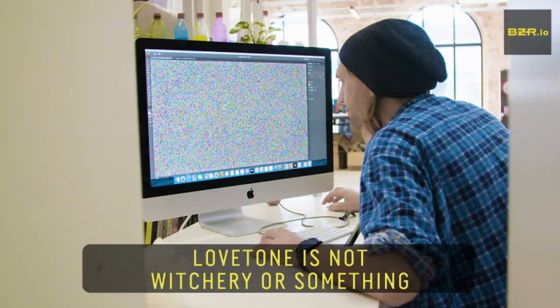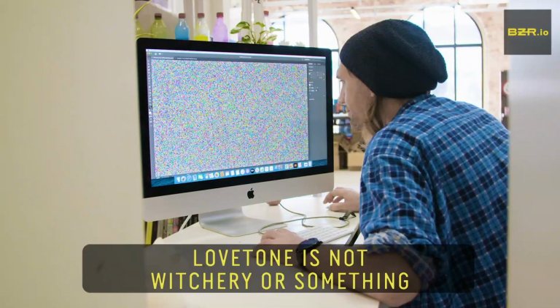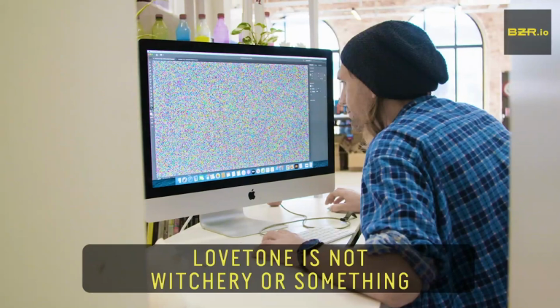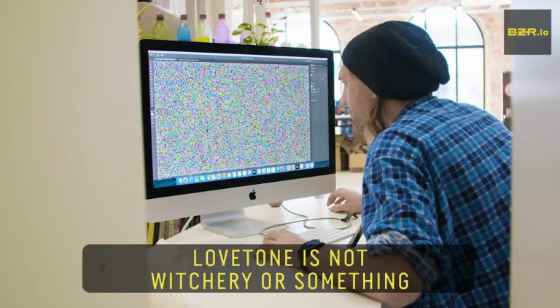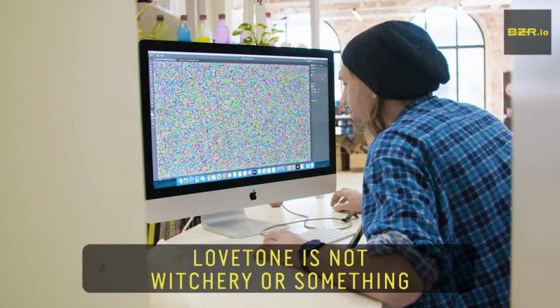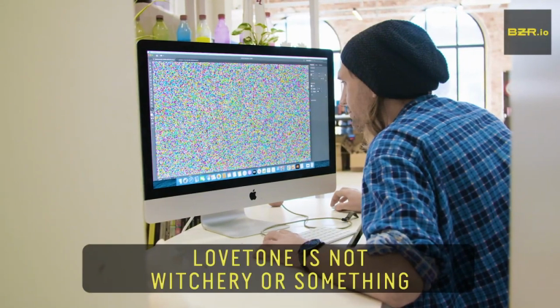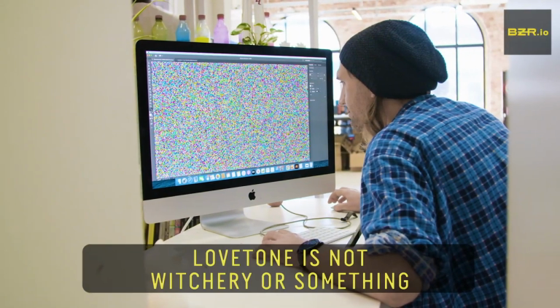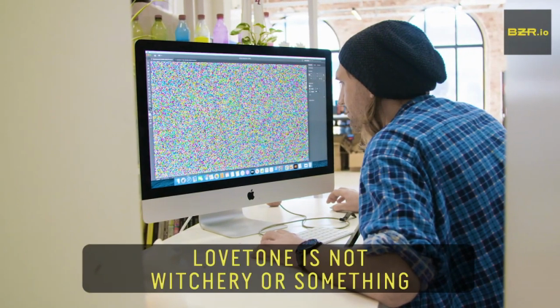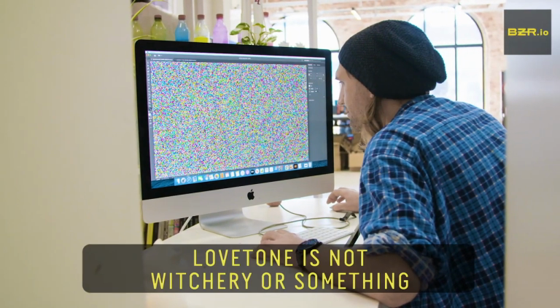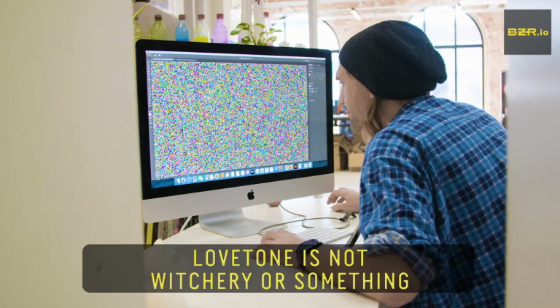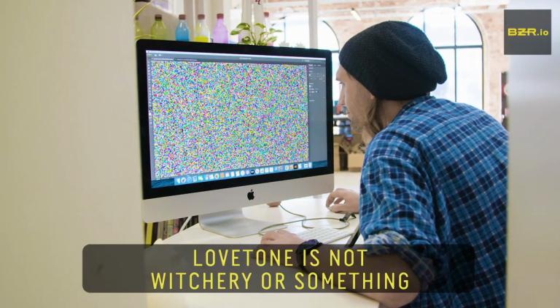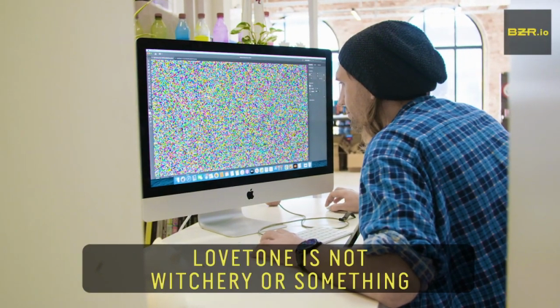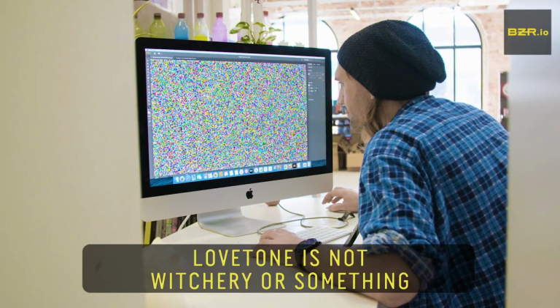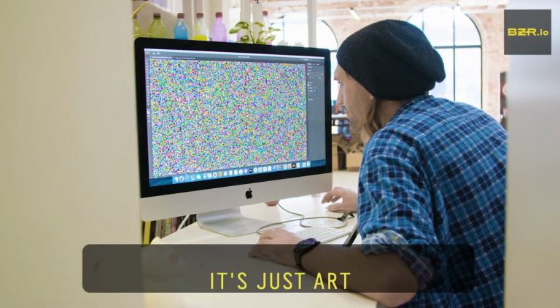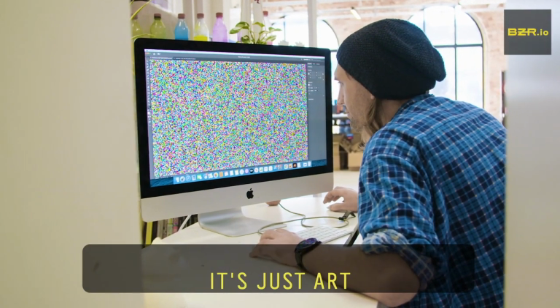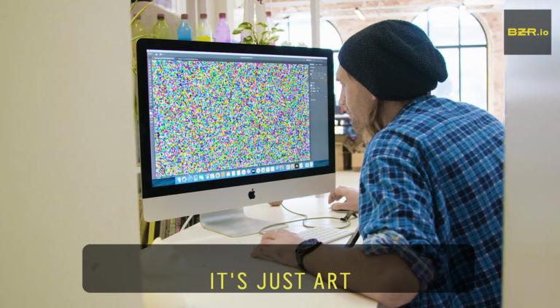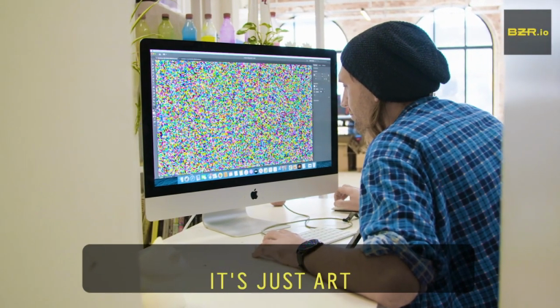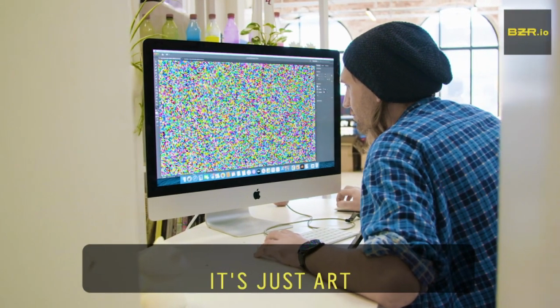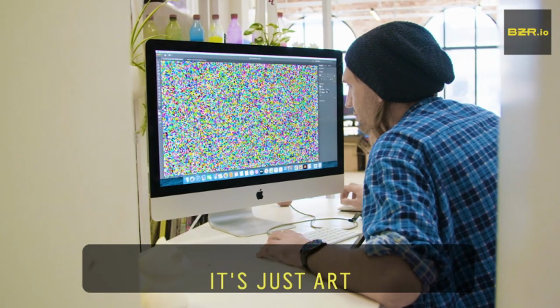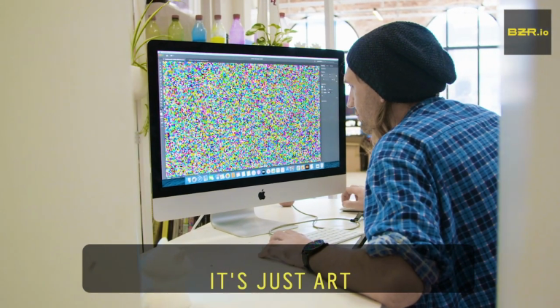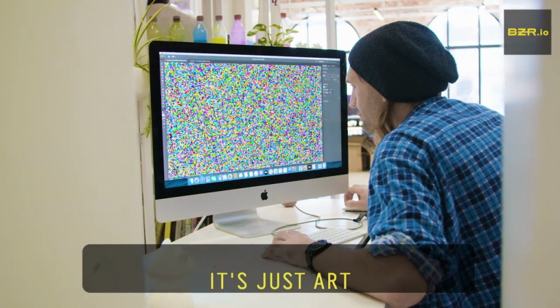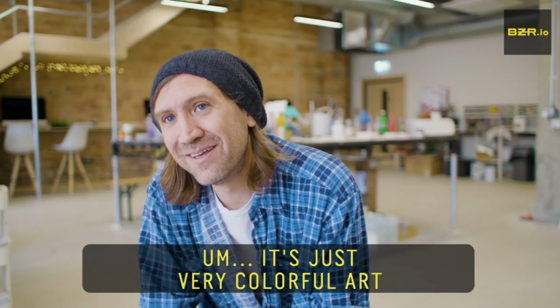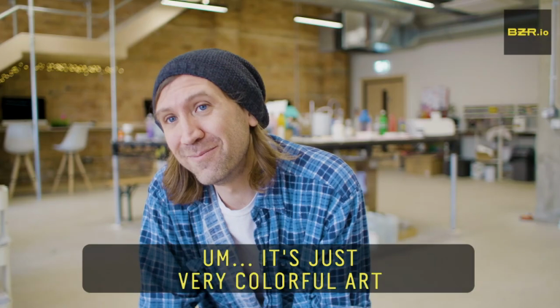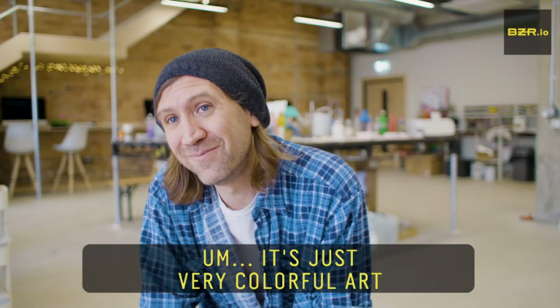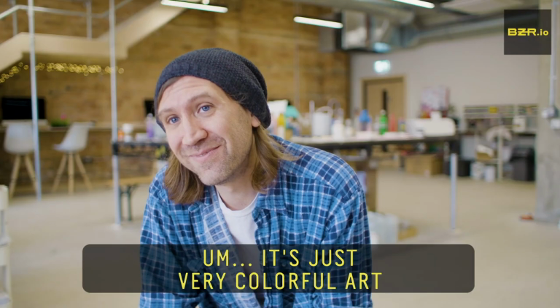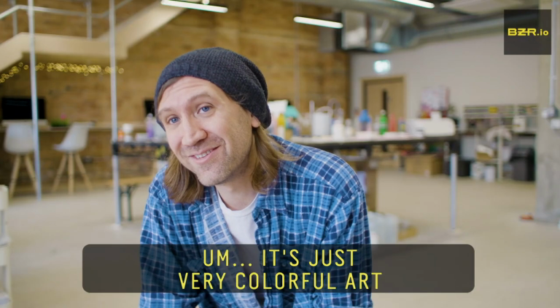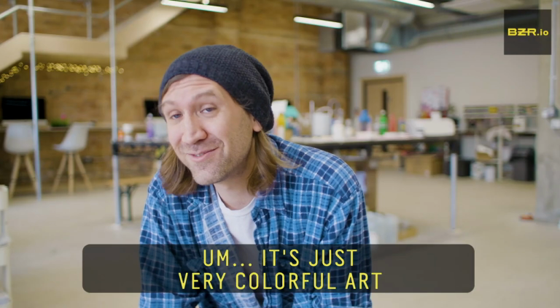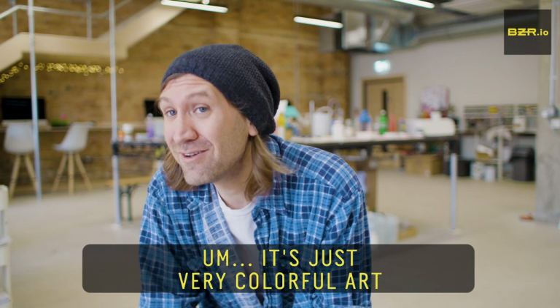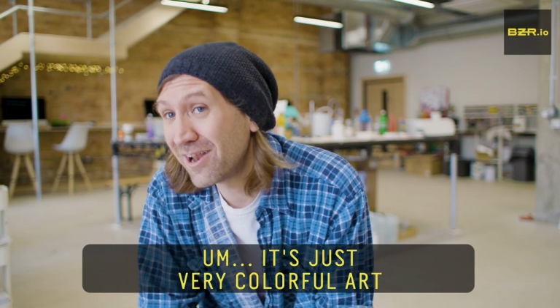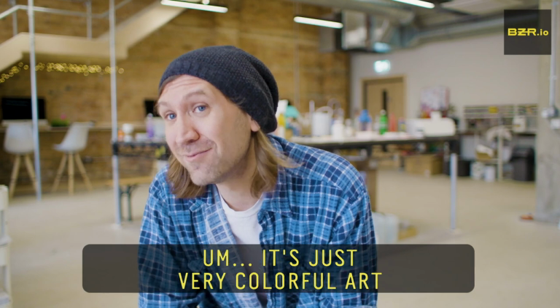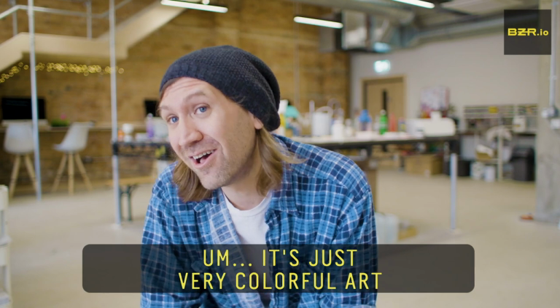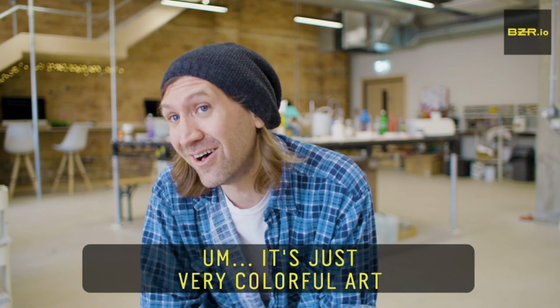It's not witchery or something. It's just art. It's just very colourful art.